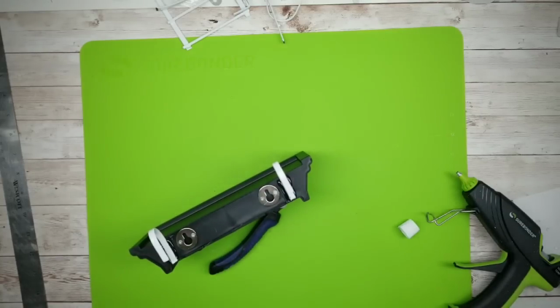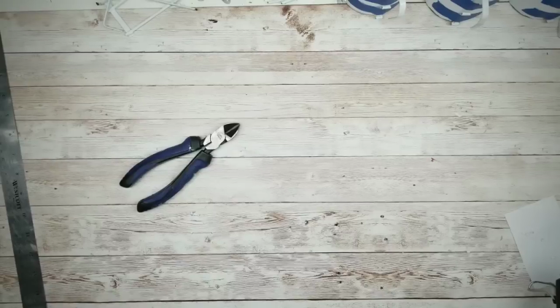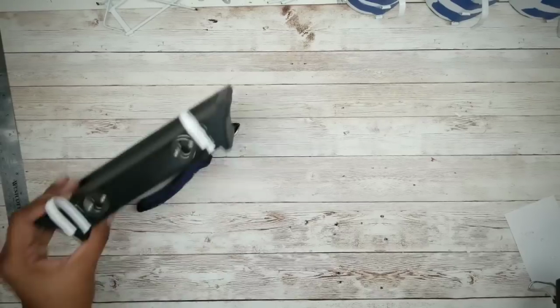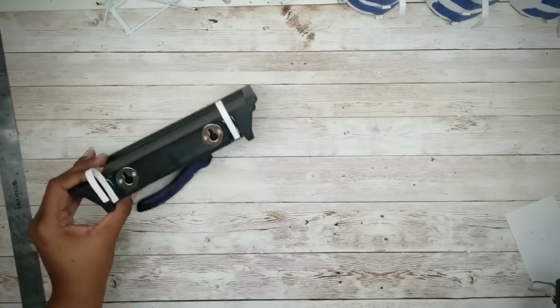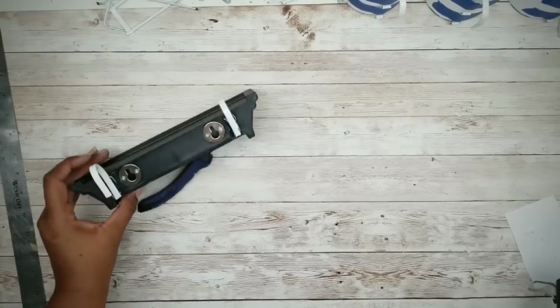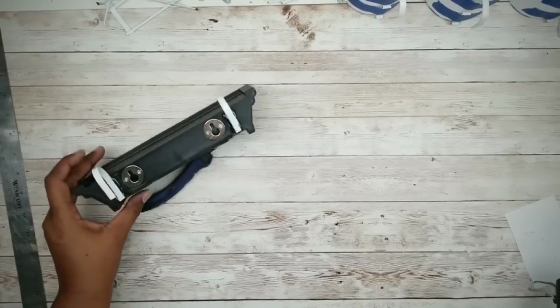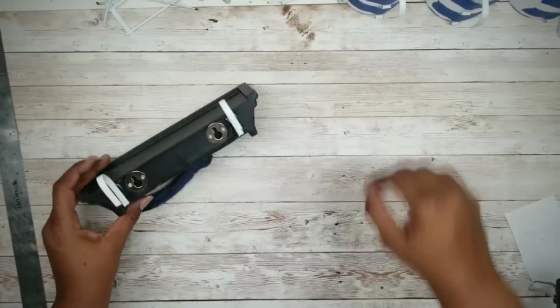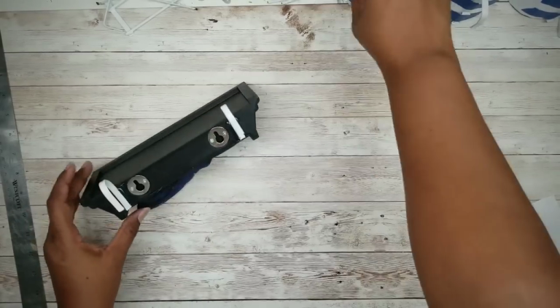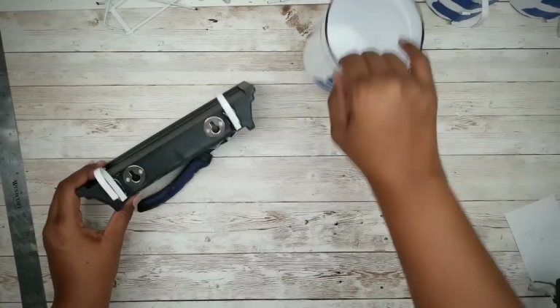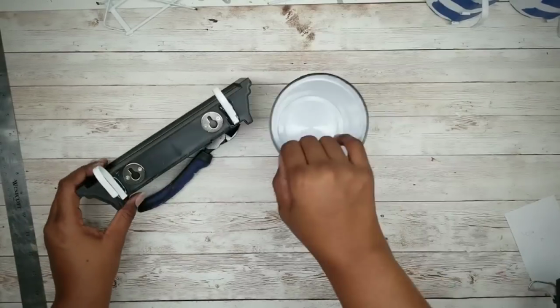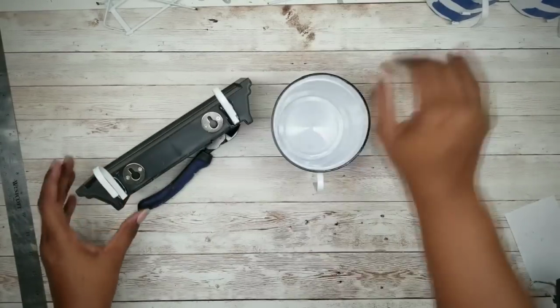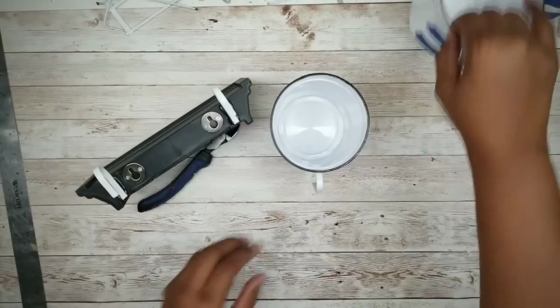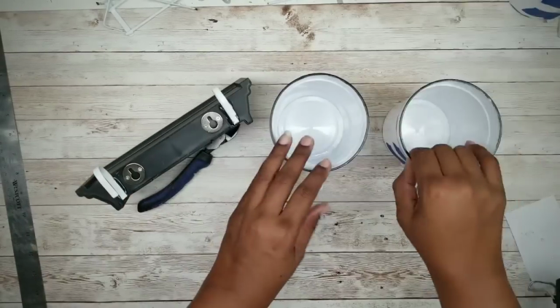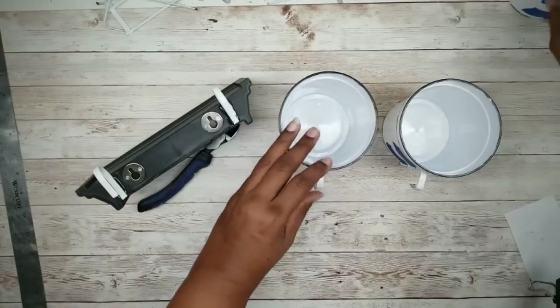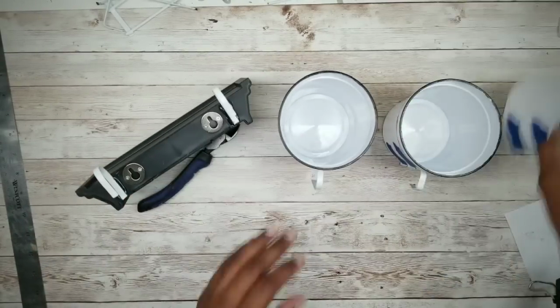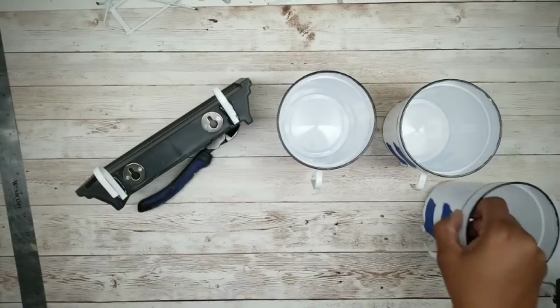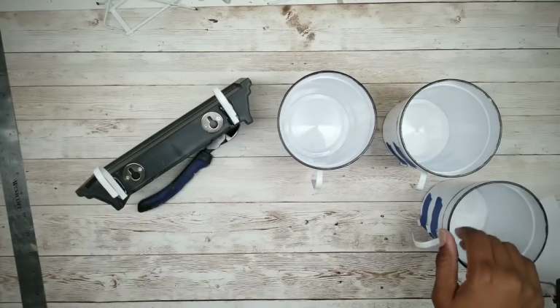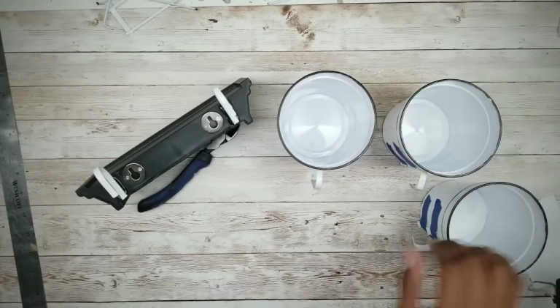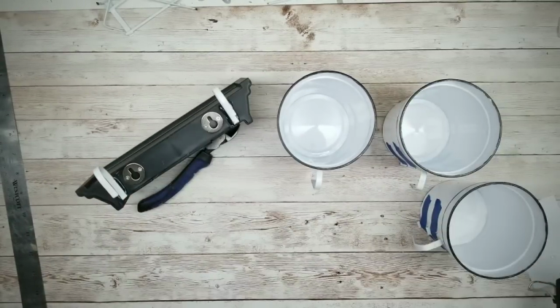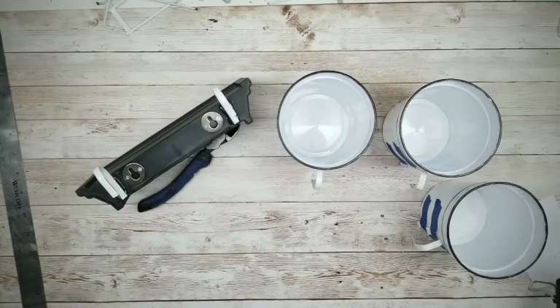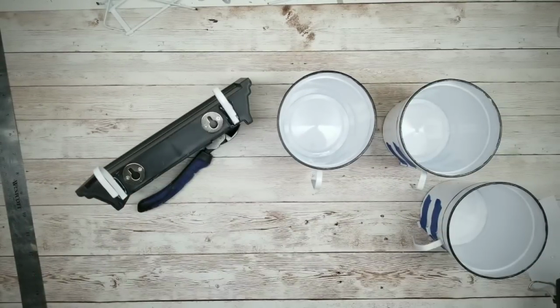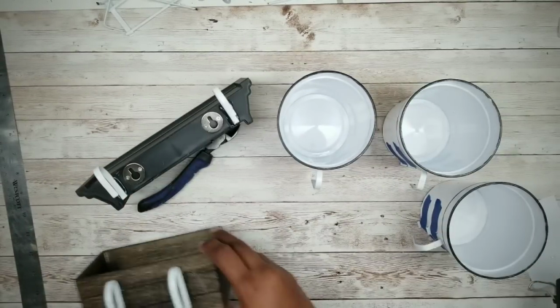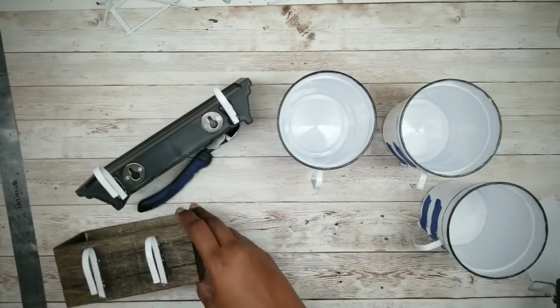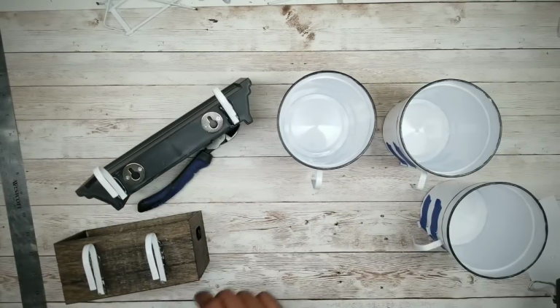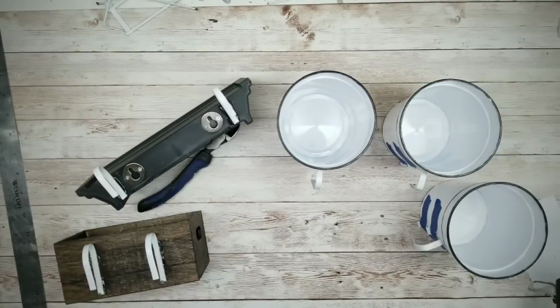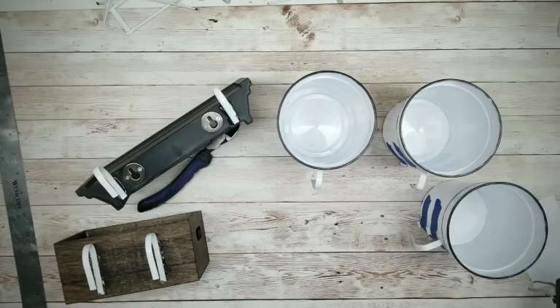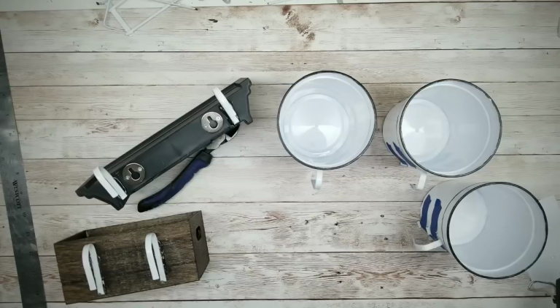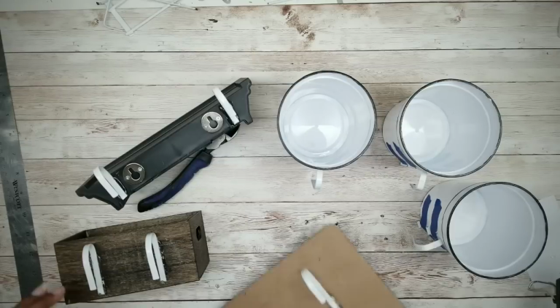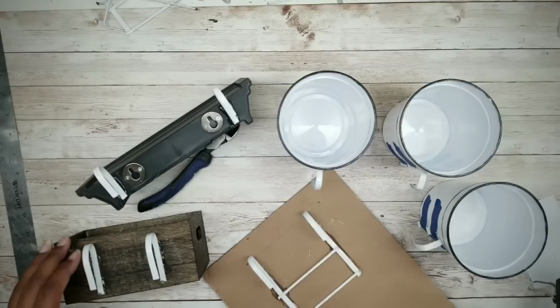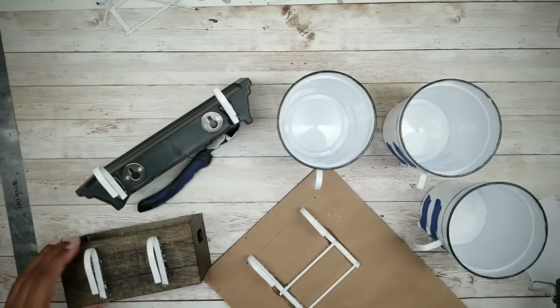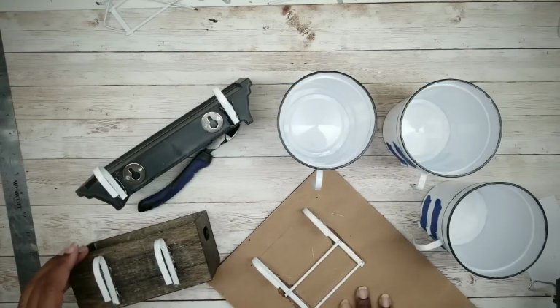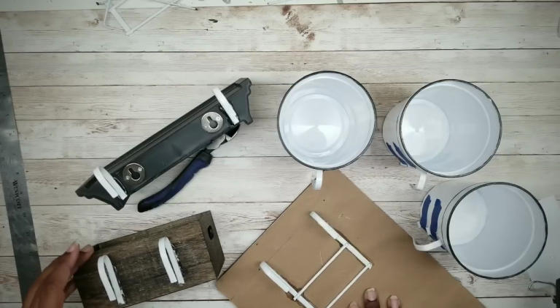Here are all of our pieces and accessories for the rack. We want to let these sit overnight to cure and dry.